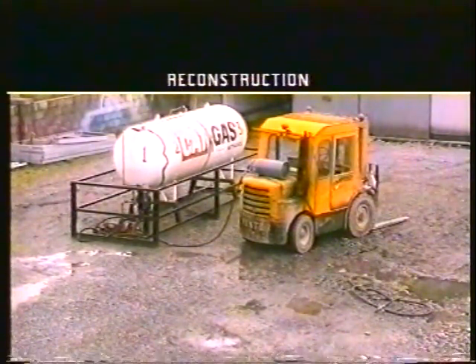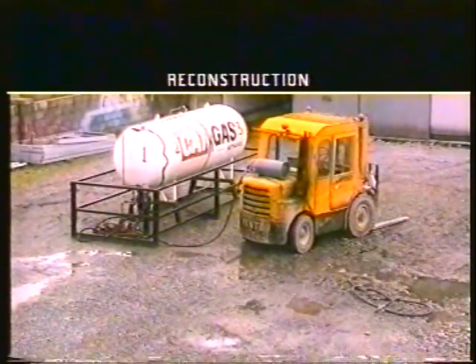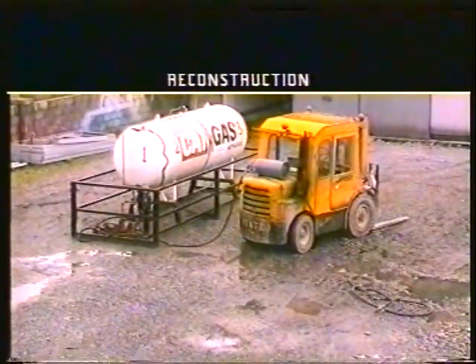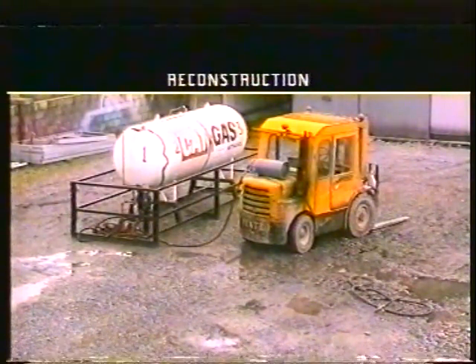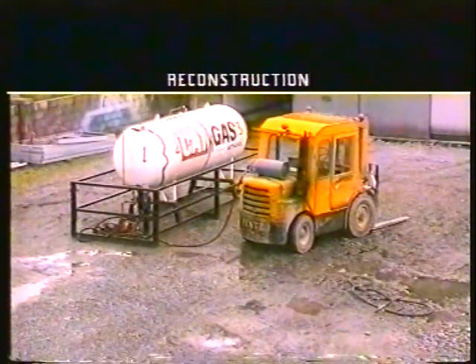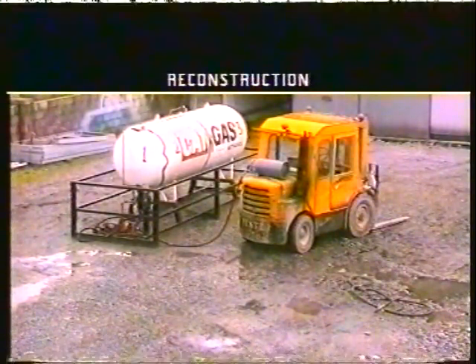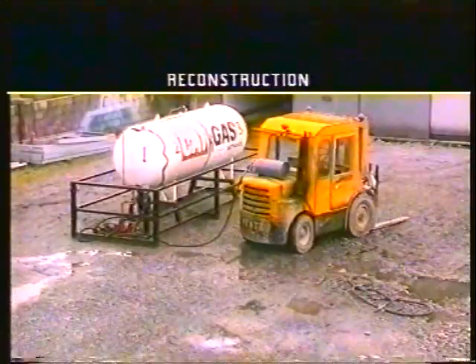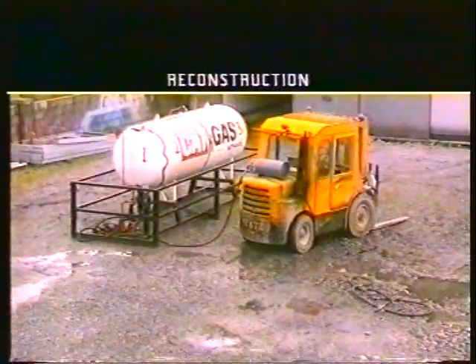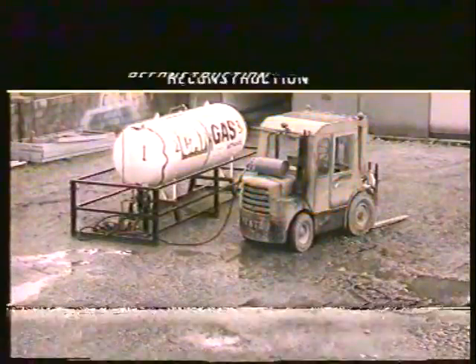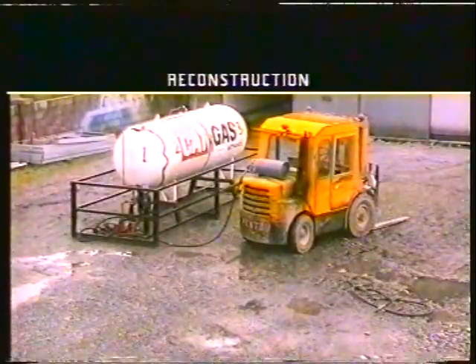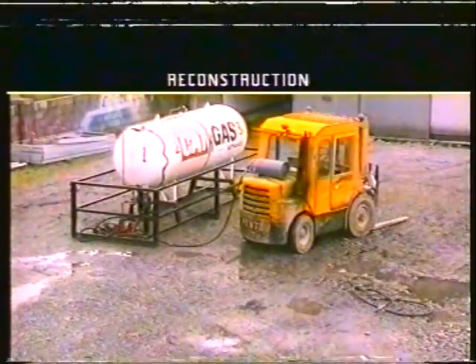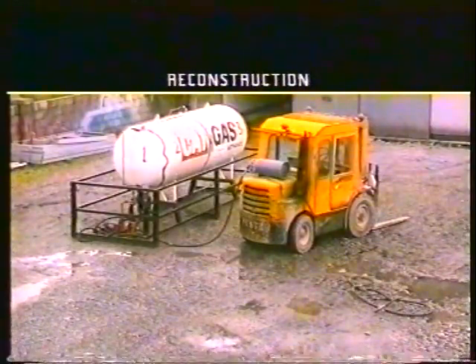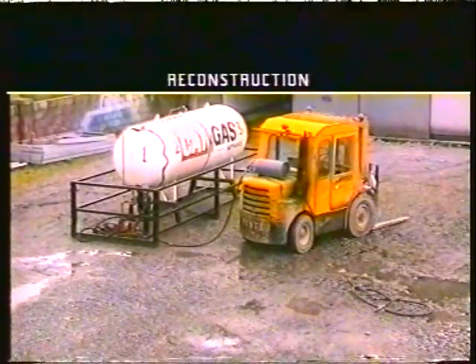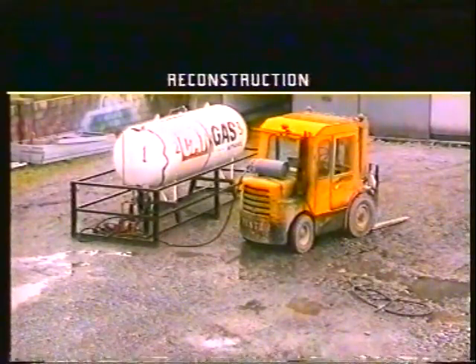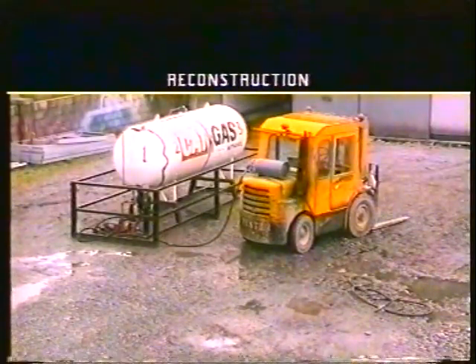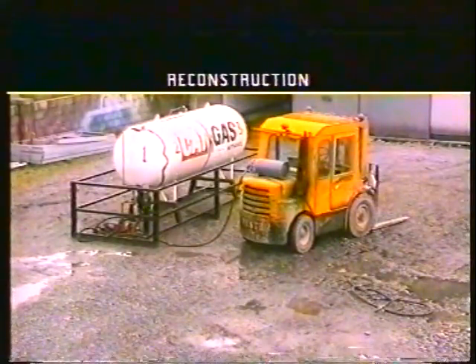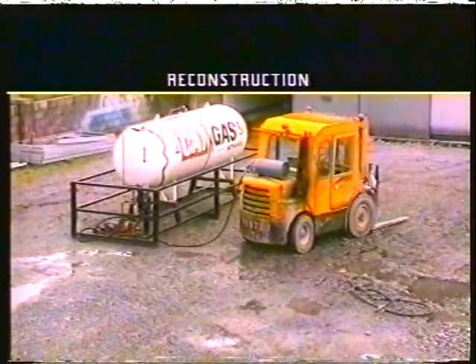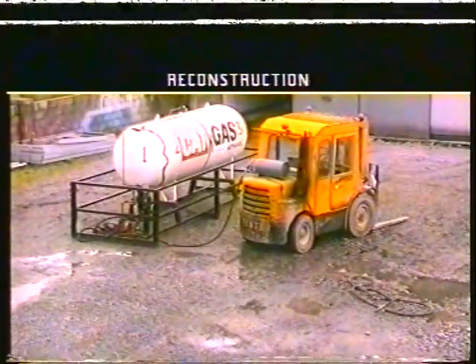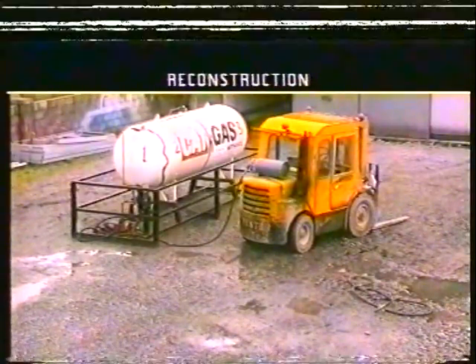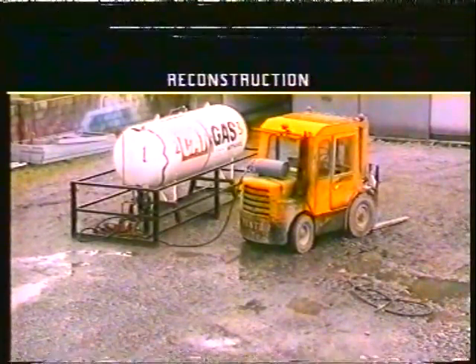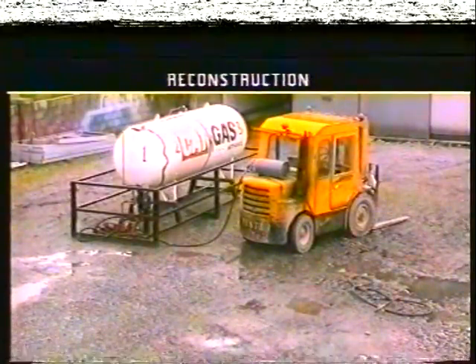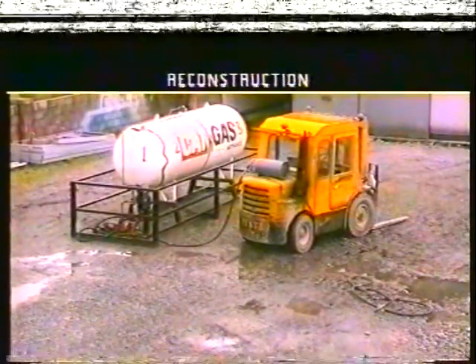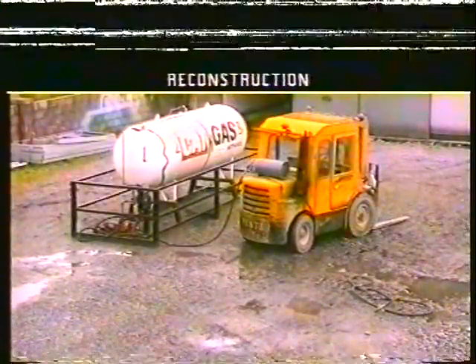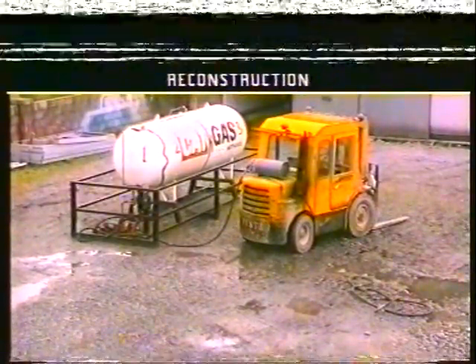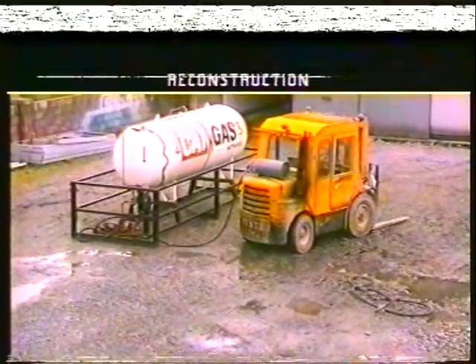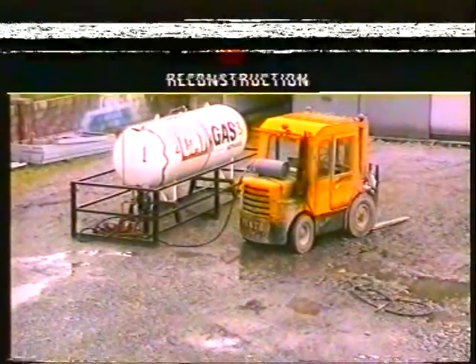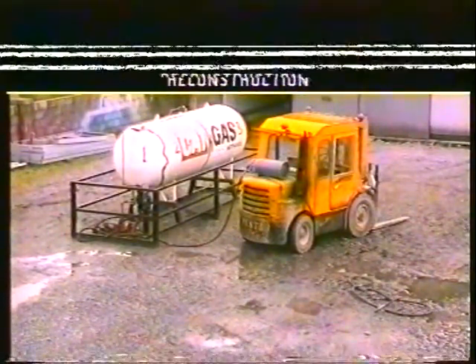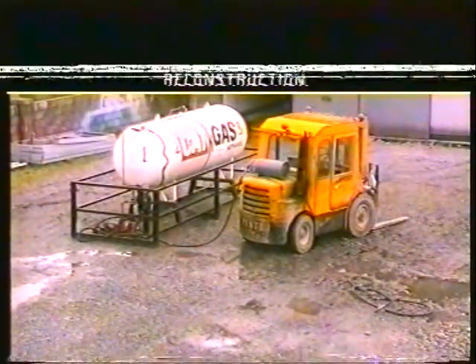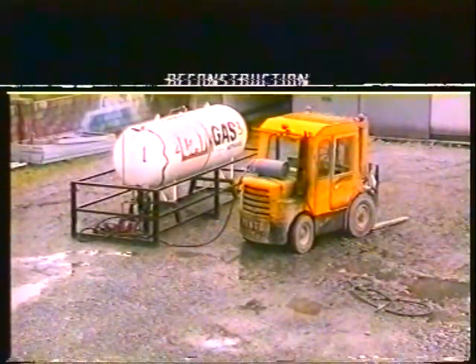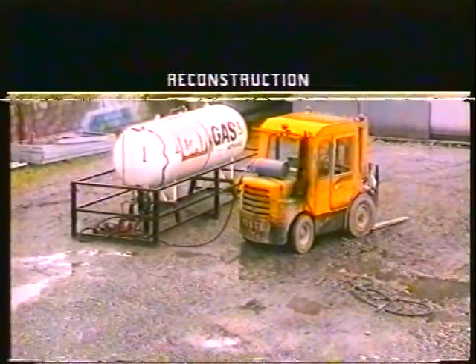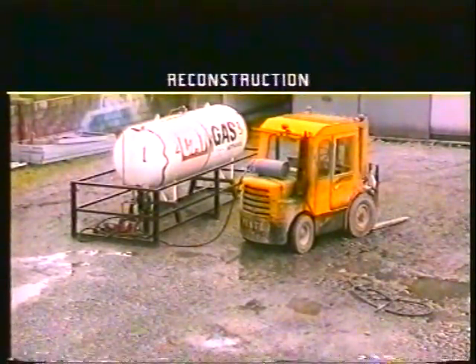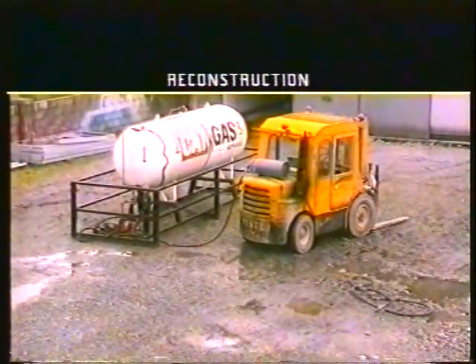Please note the proximity of the truck to the tank, as this will play a critical role in how the incident evolves.